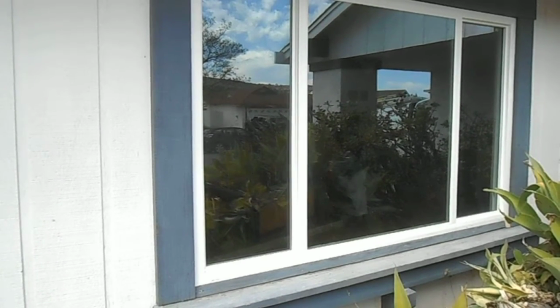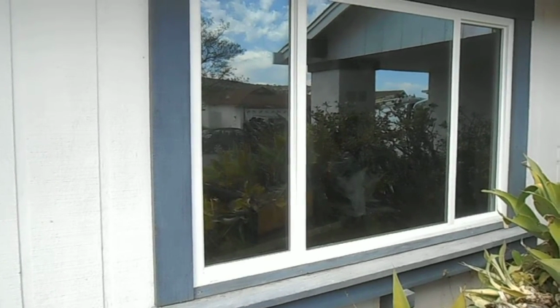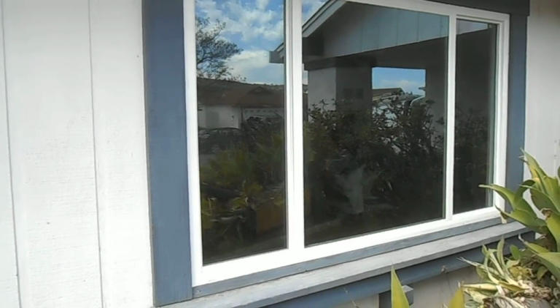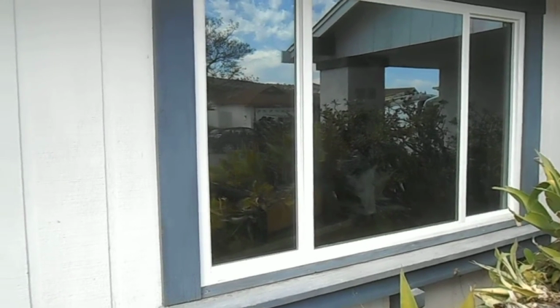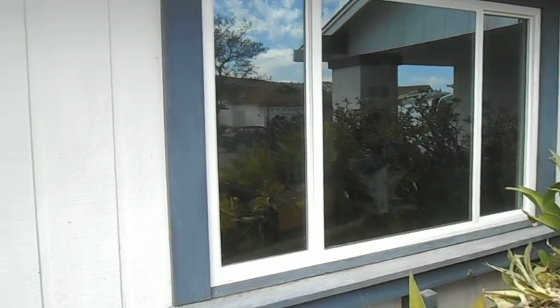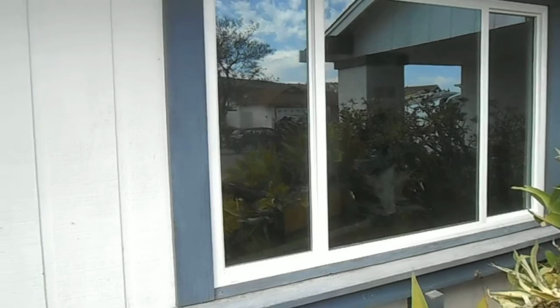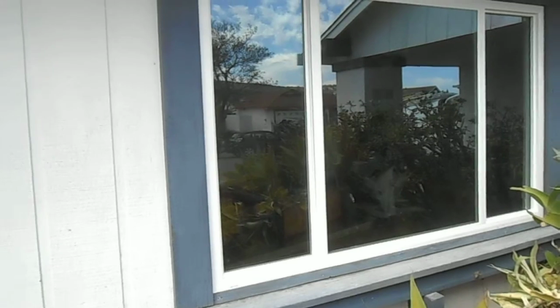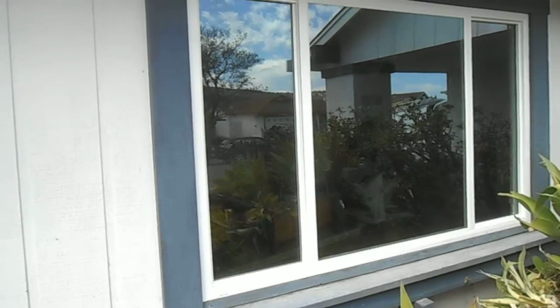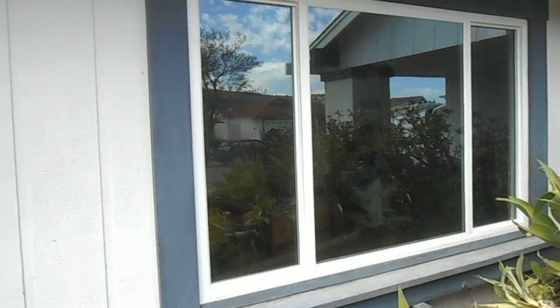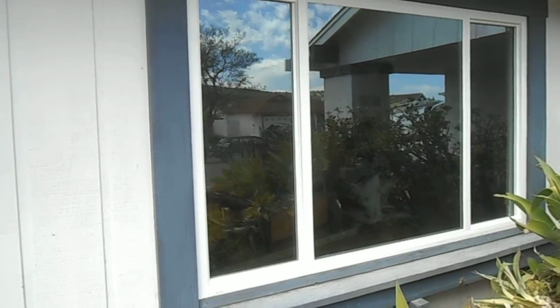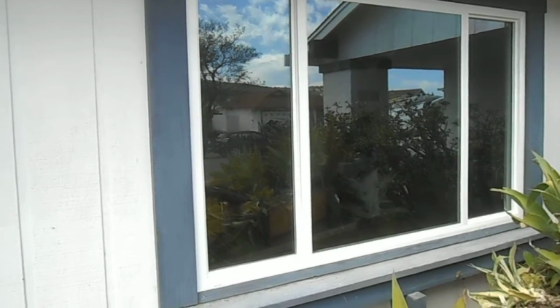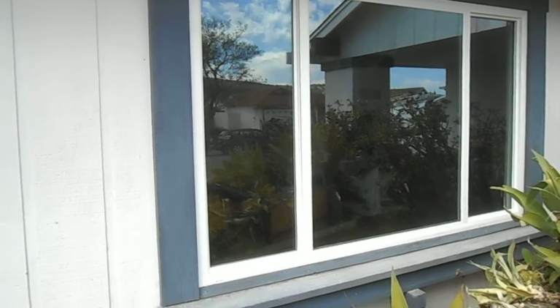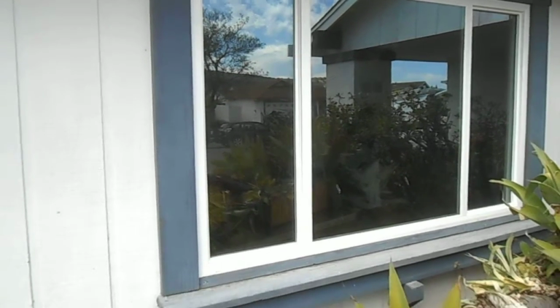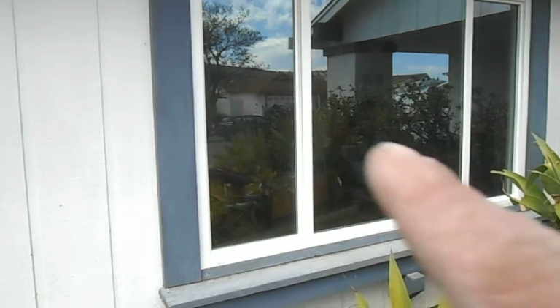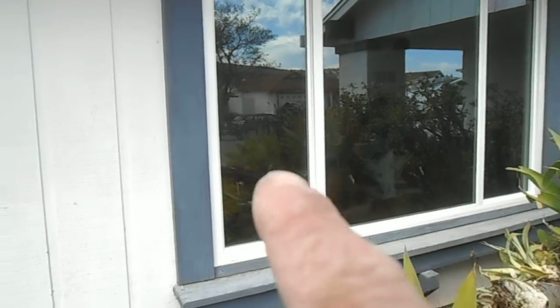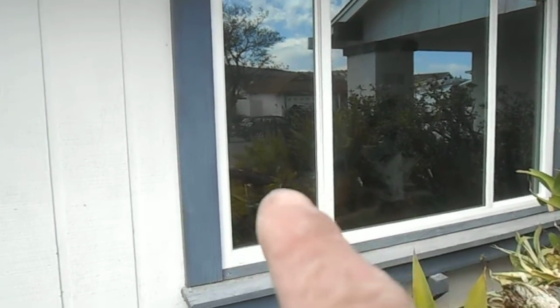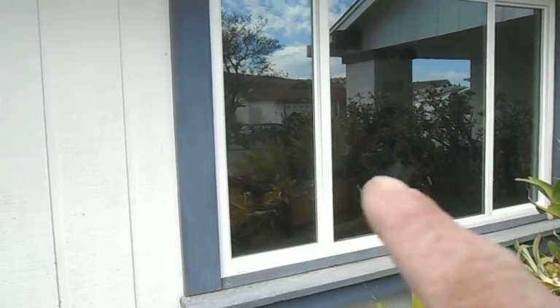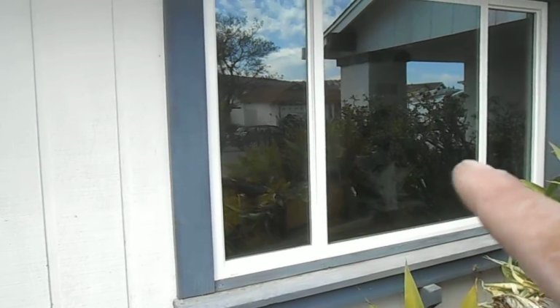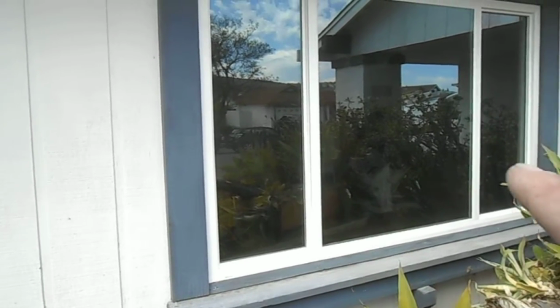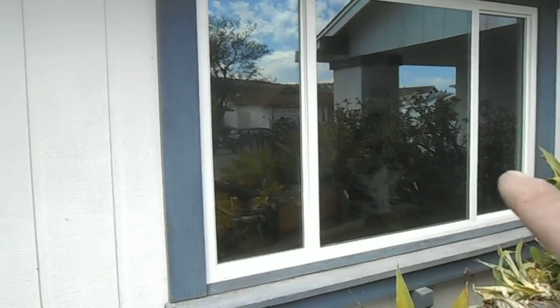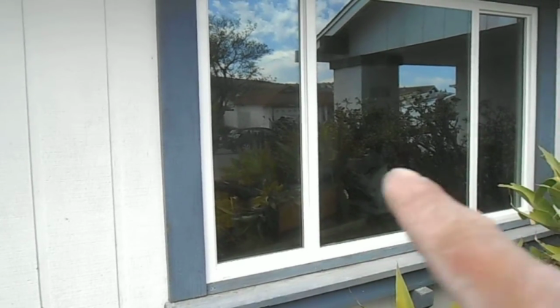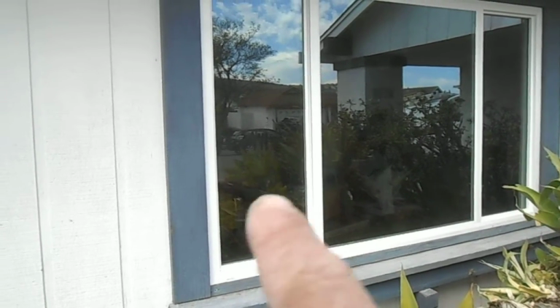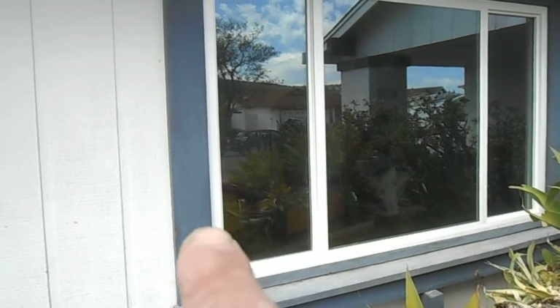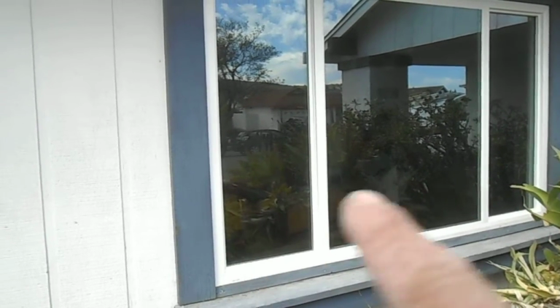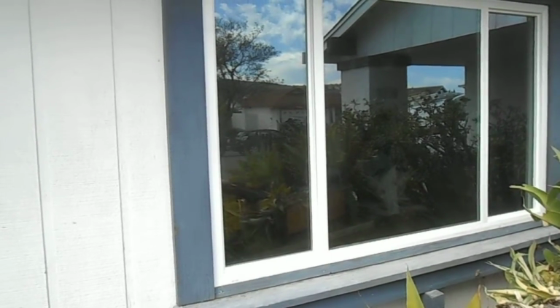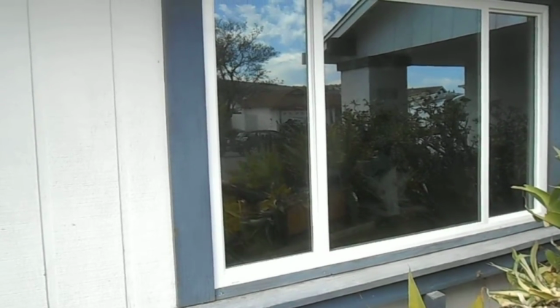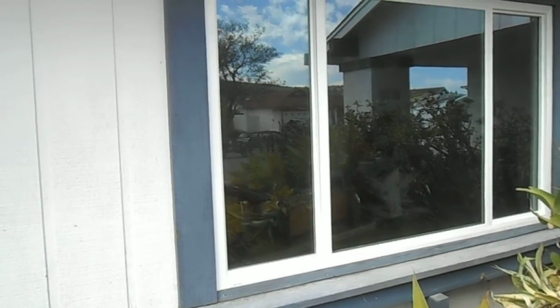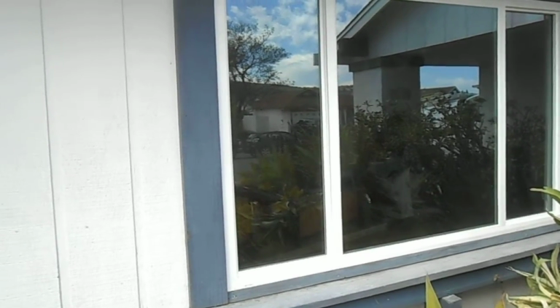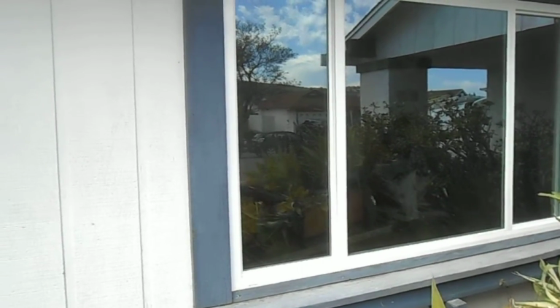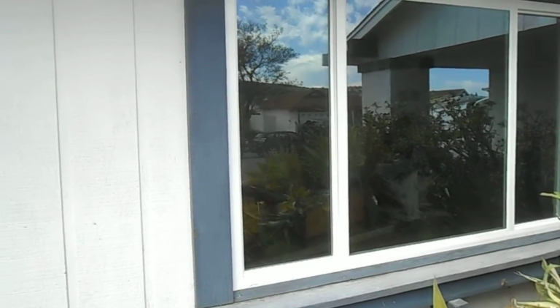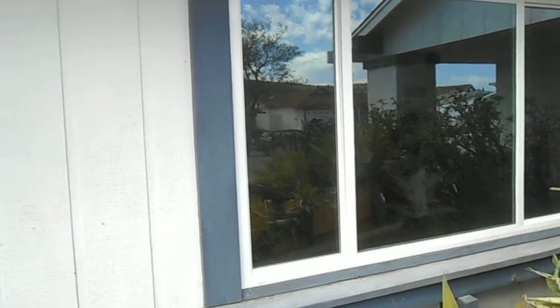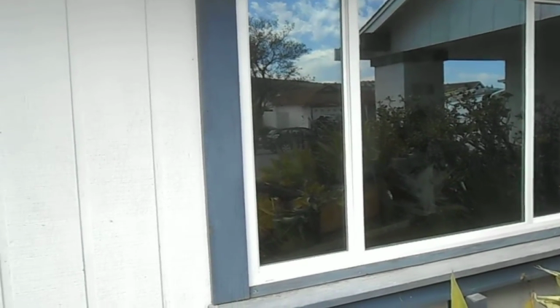Hello everyone, this is Howard from San Diego Repairs. We just got done installing a front room window for one of our customers.